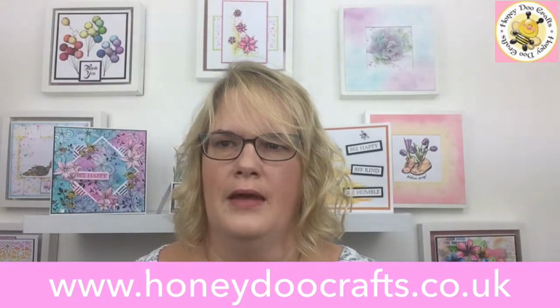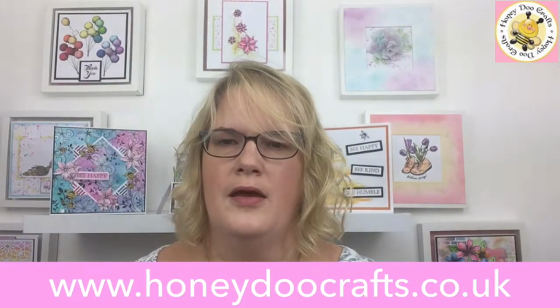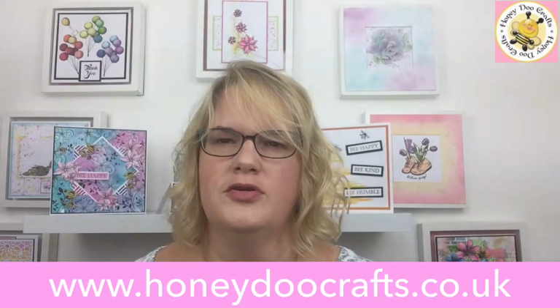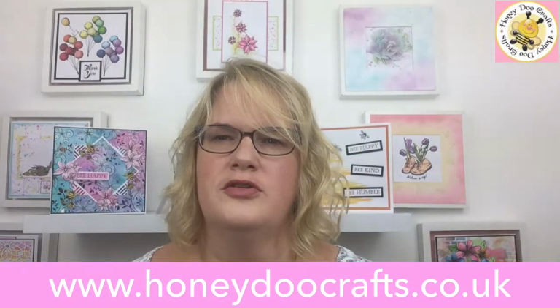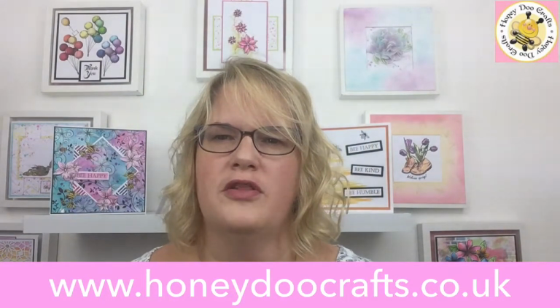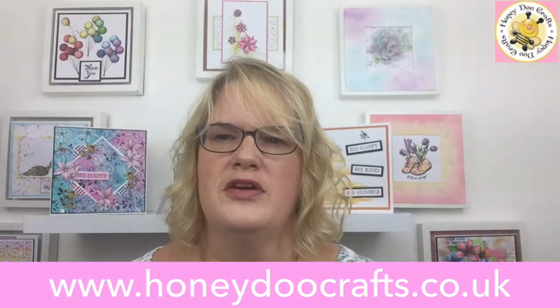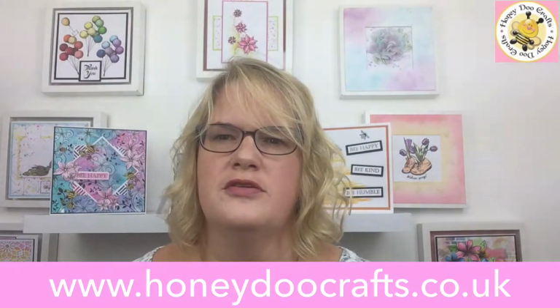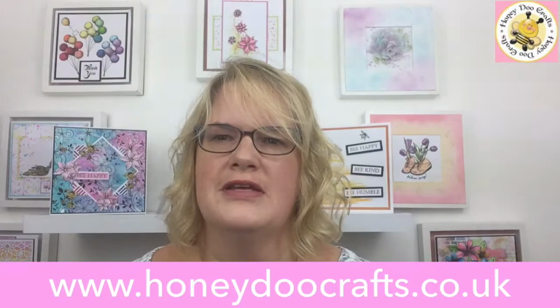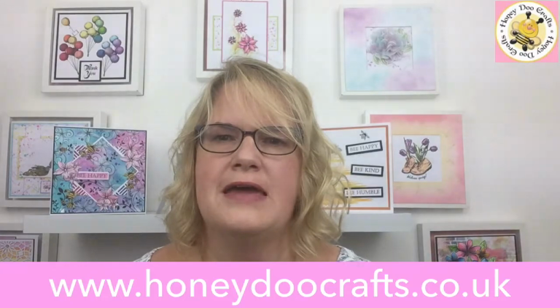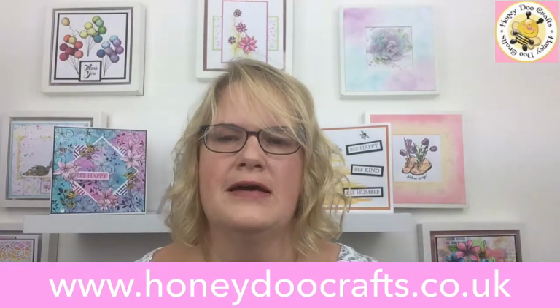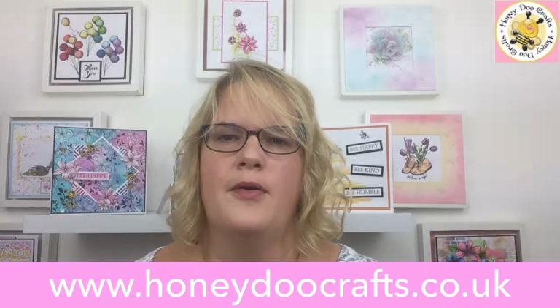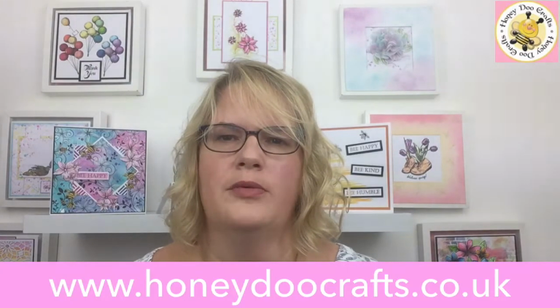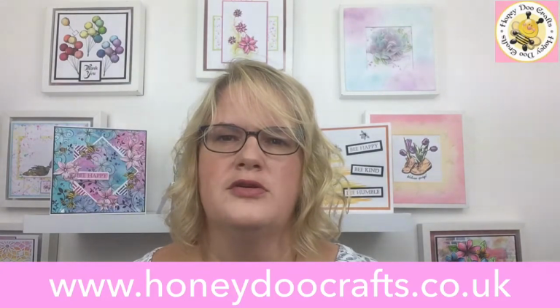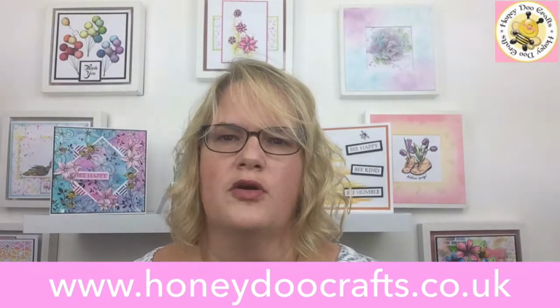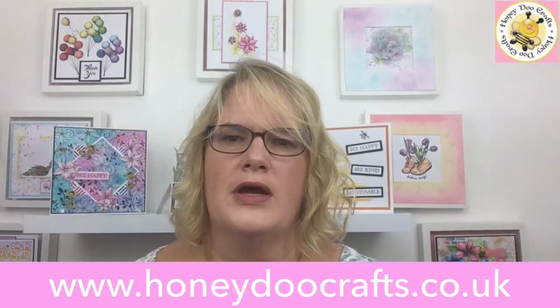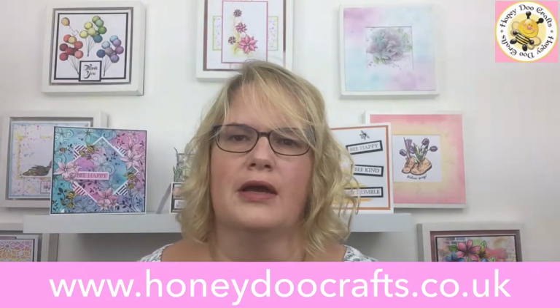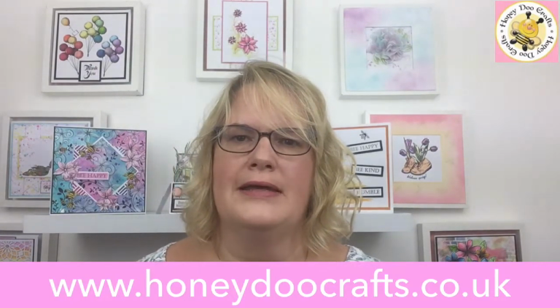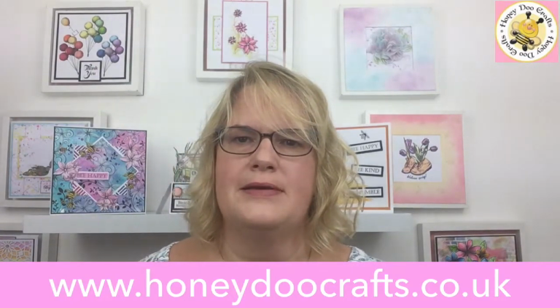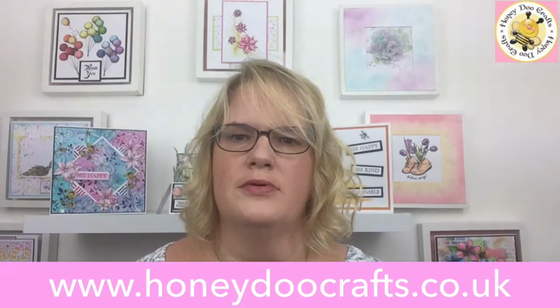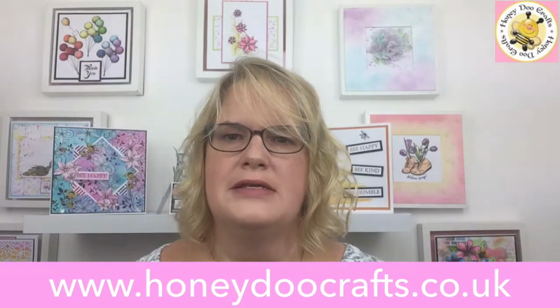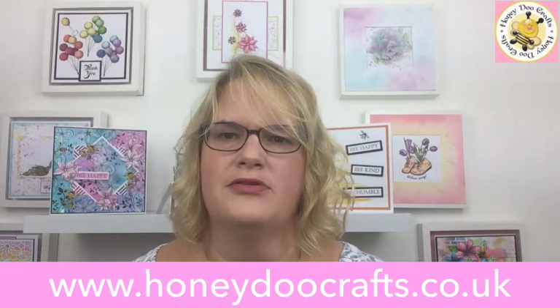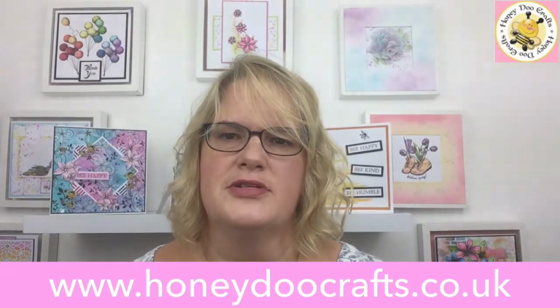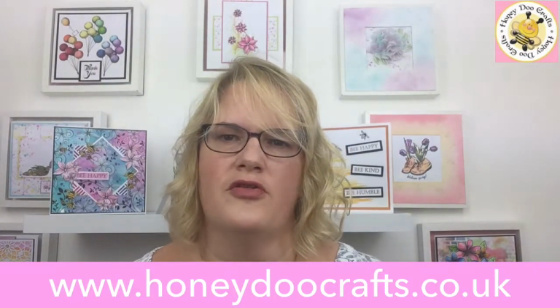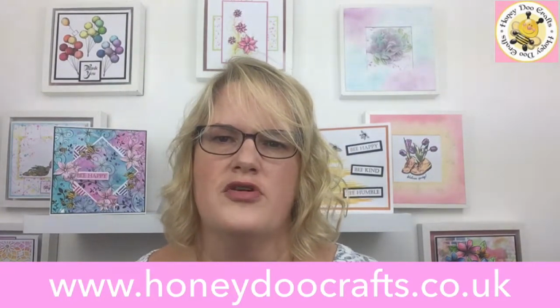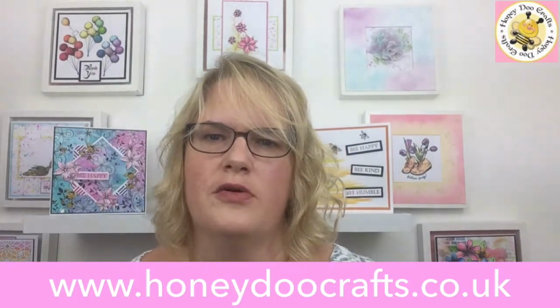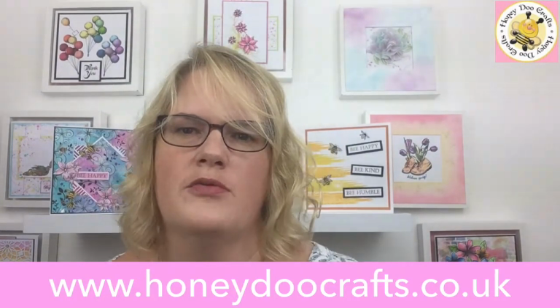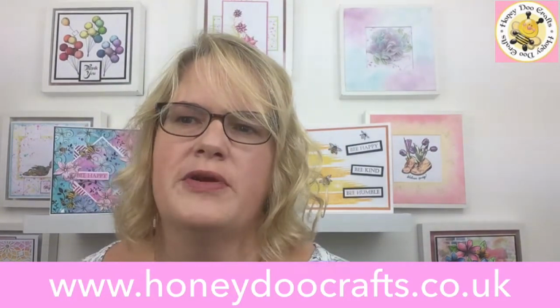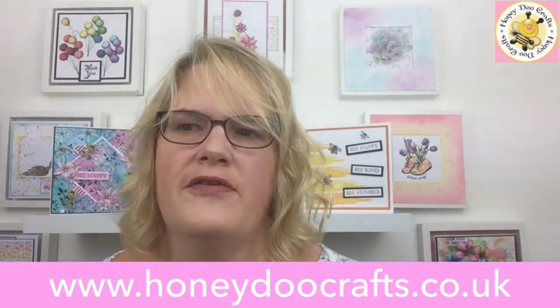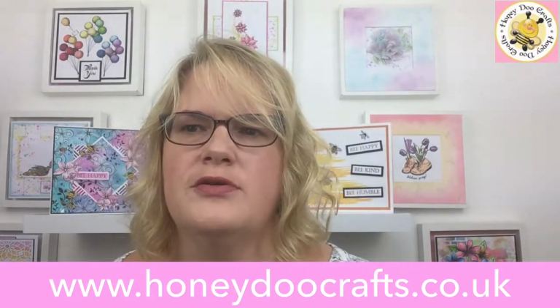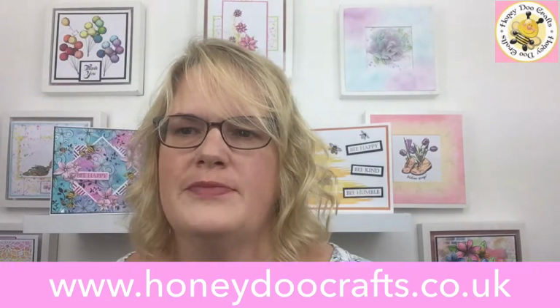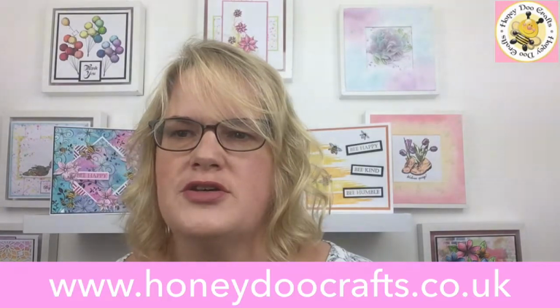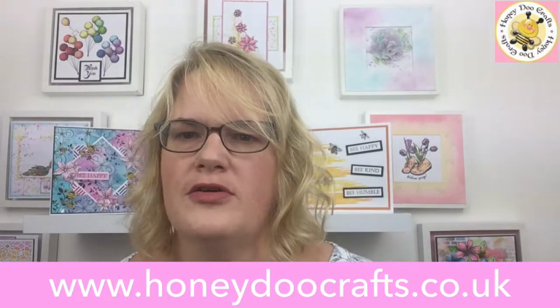Hello, so we're going to do another video with you today. We're going to be doing a quick, clean, simple, easy Christmas card that would be great for doing as batch cards.